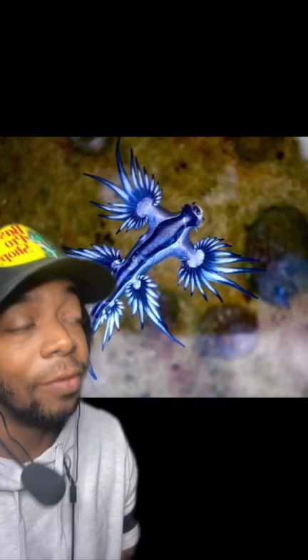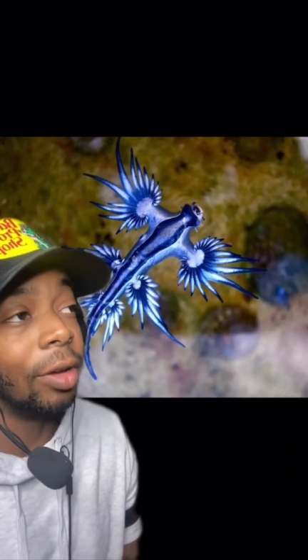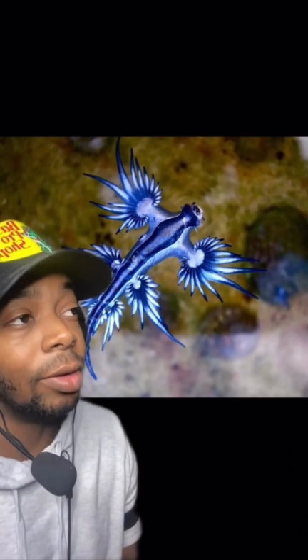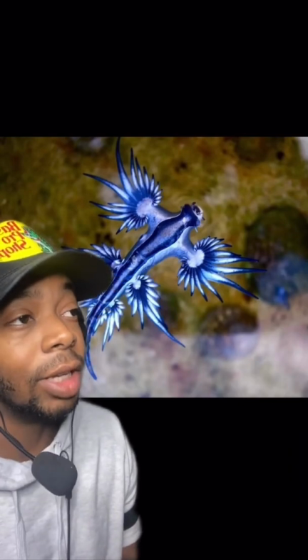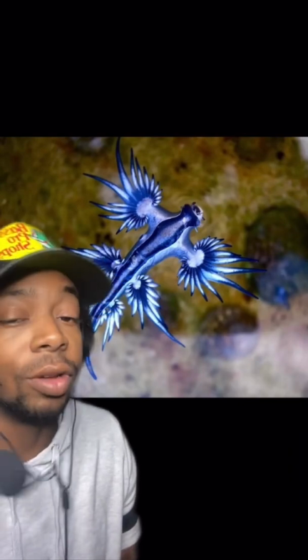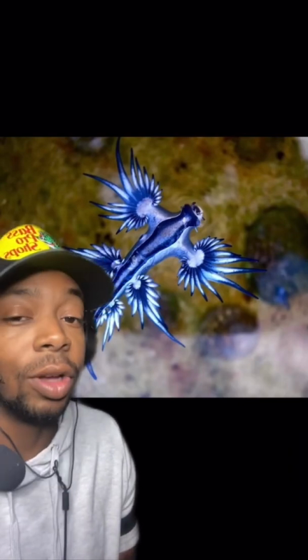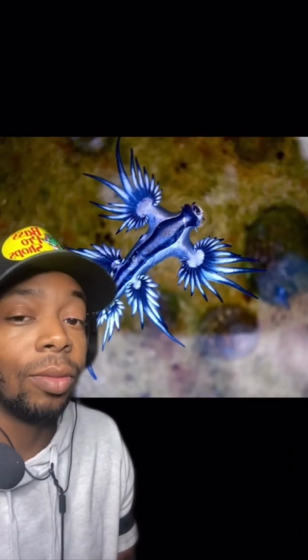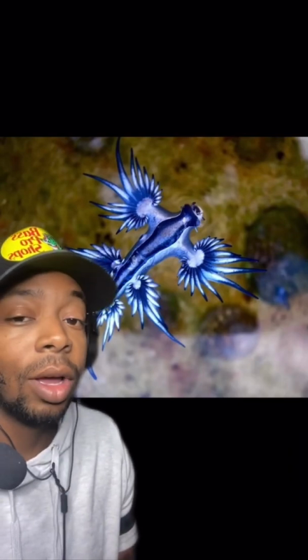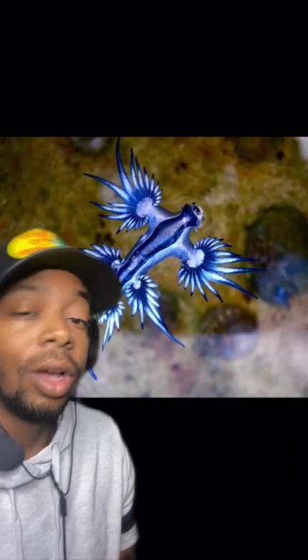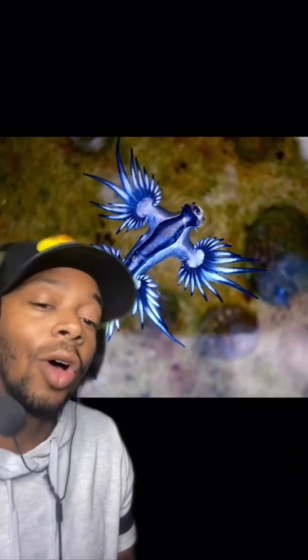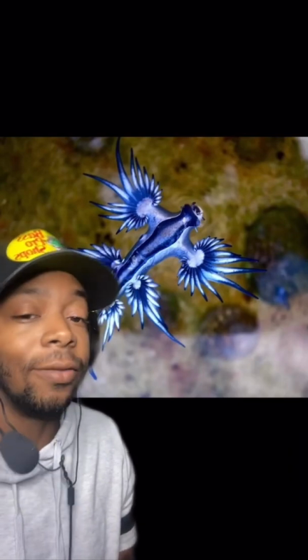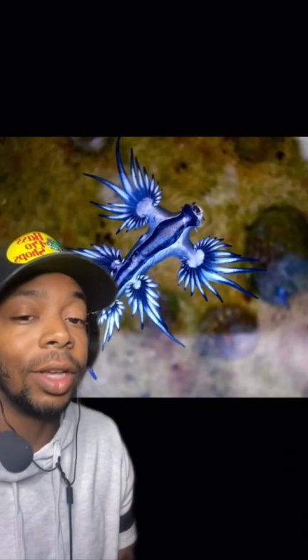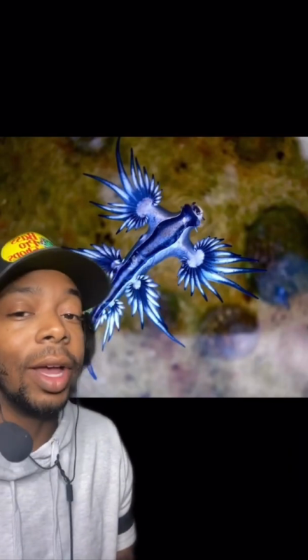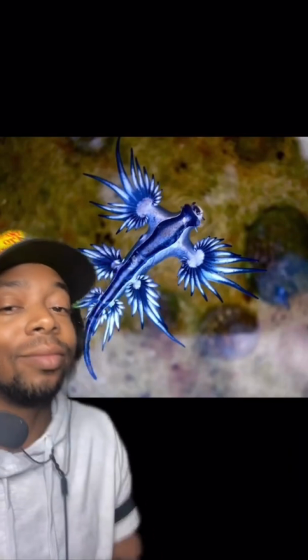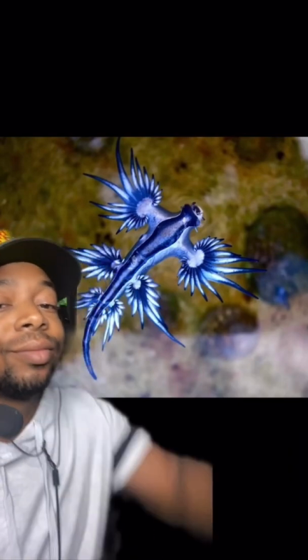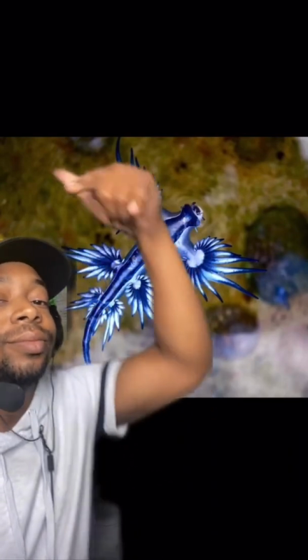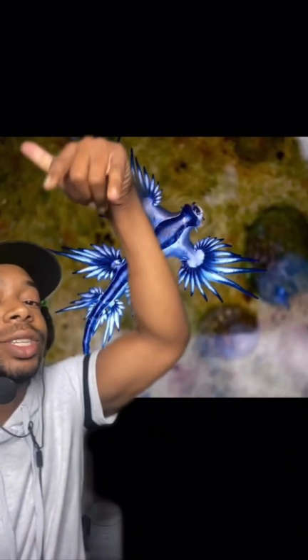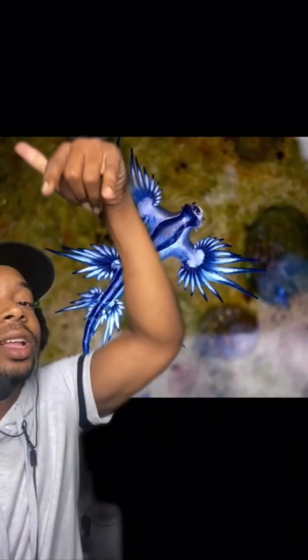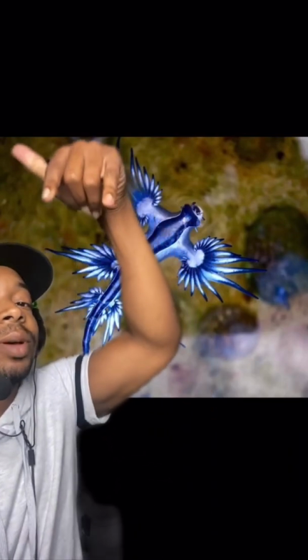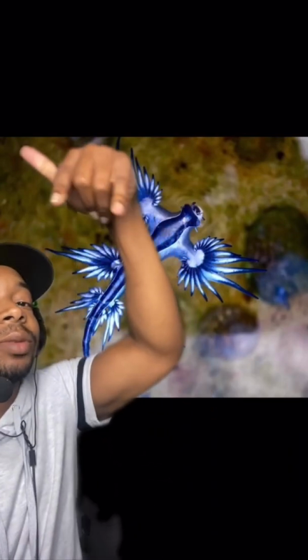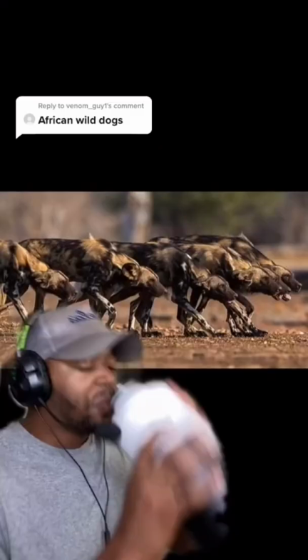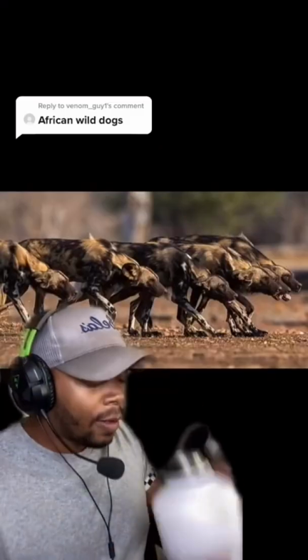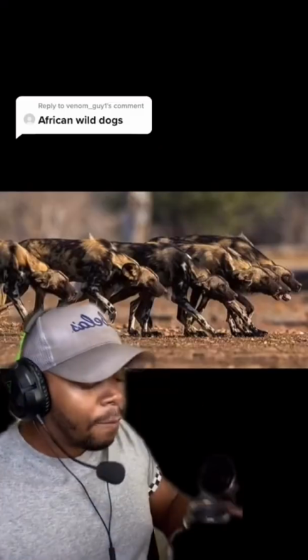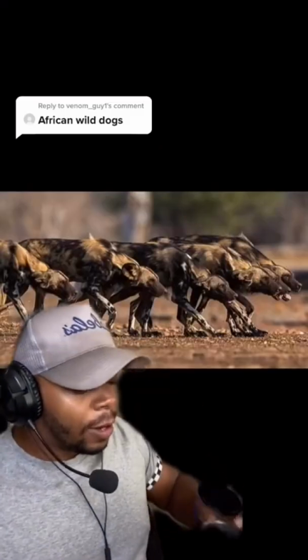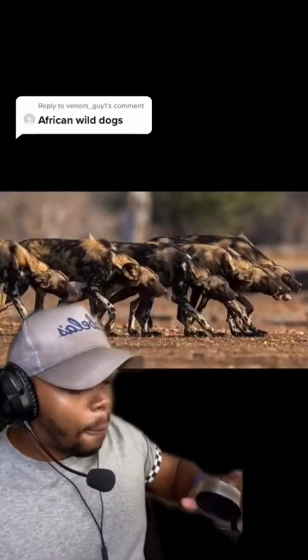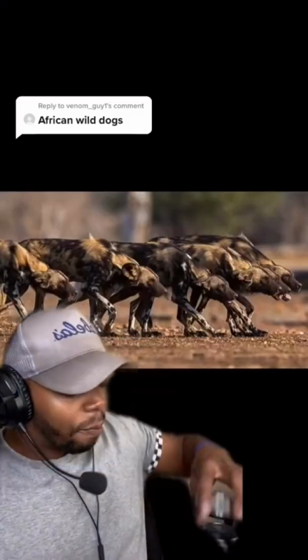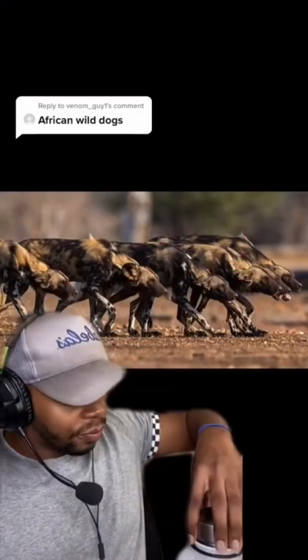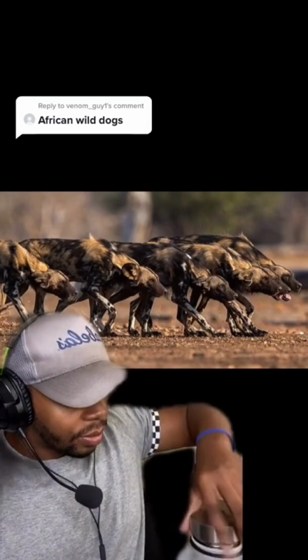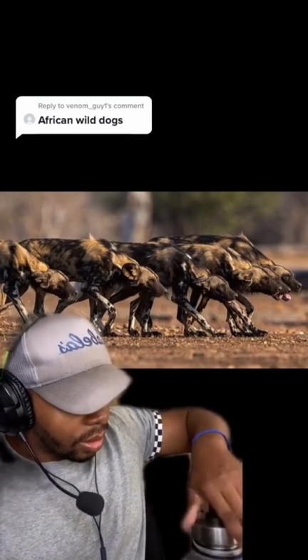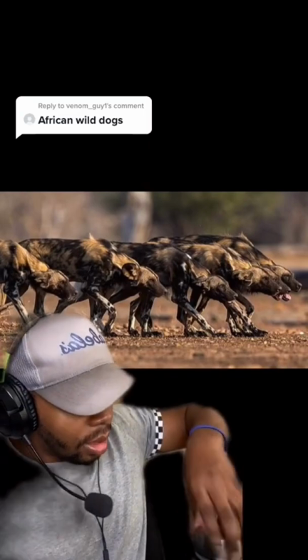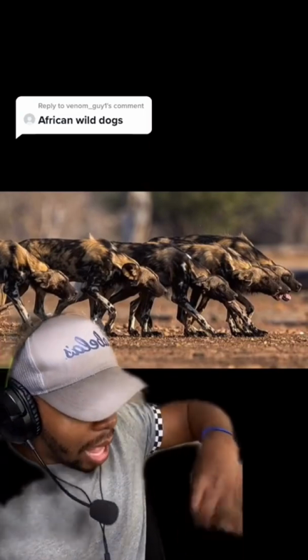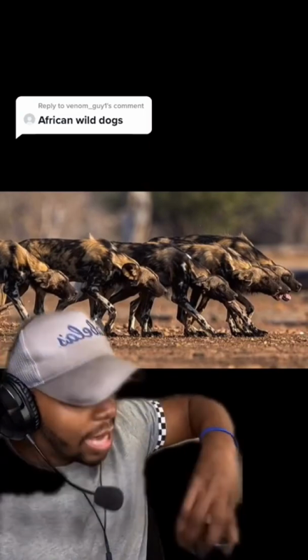And last but not least — the blue dragon sea slug. If you don't know what this is, that means you don't follow me and you didn't watch my video a few days ago, so go ahead and fix that.